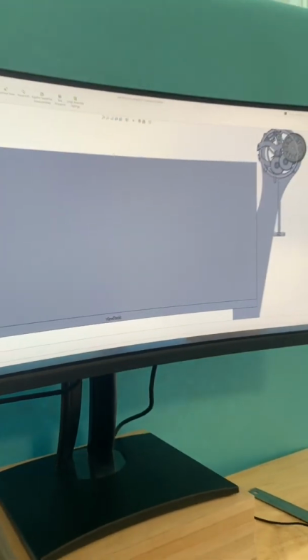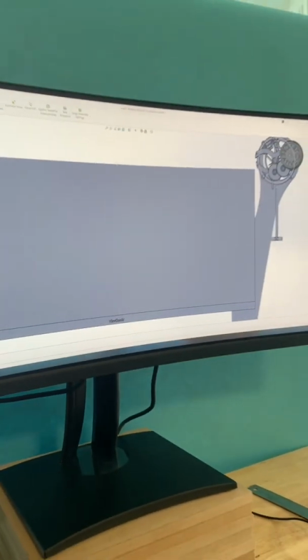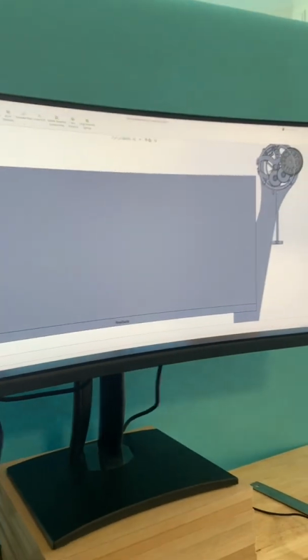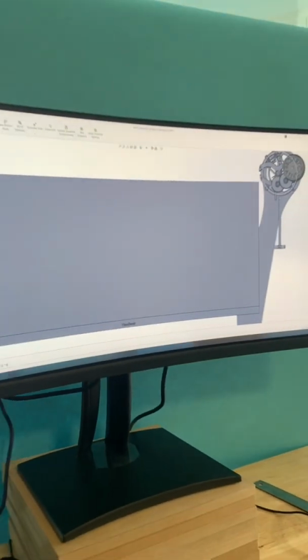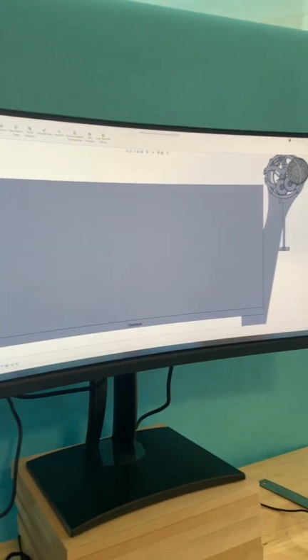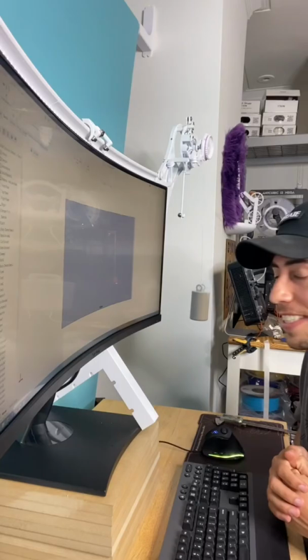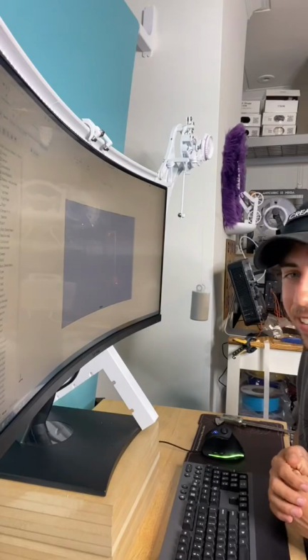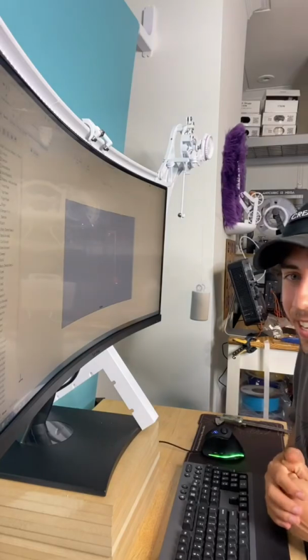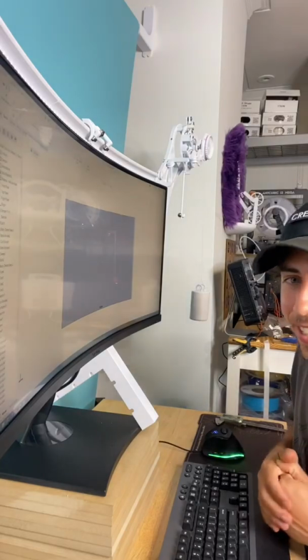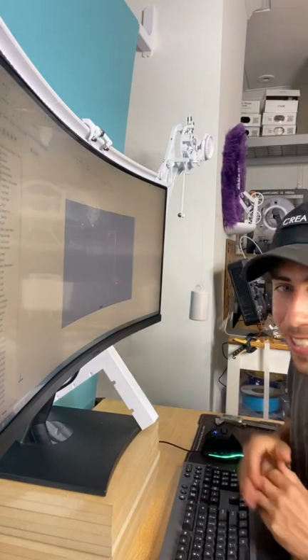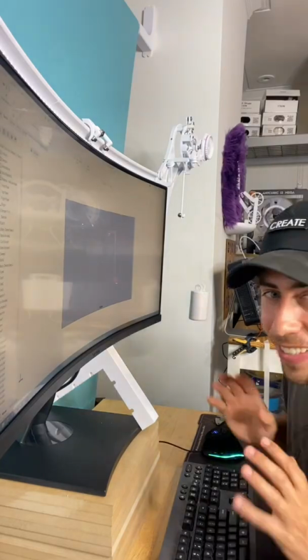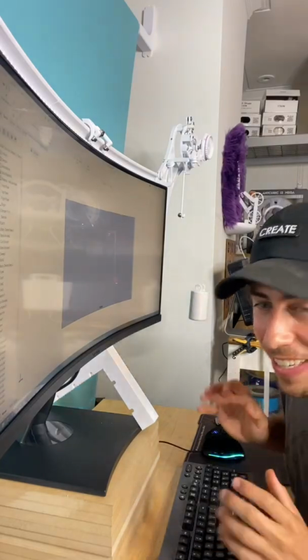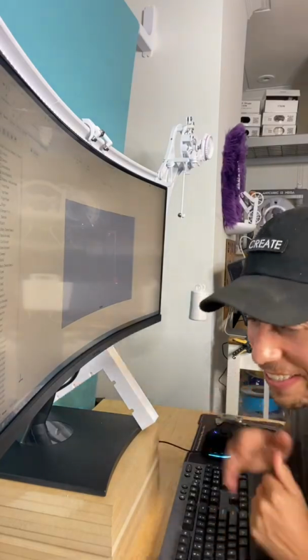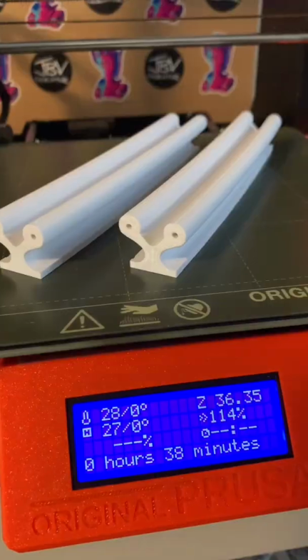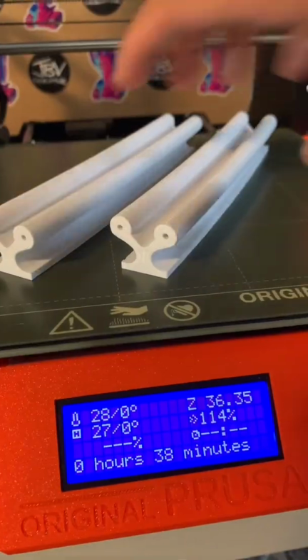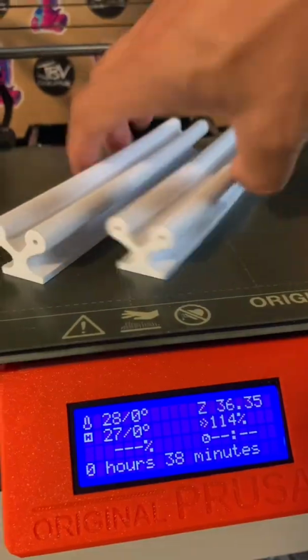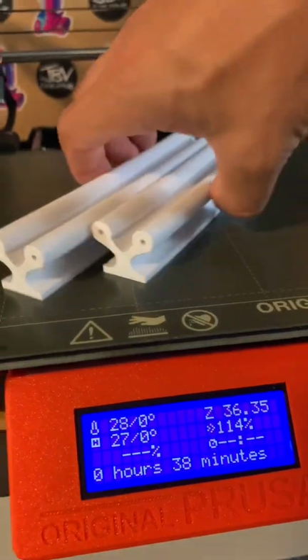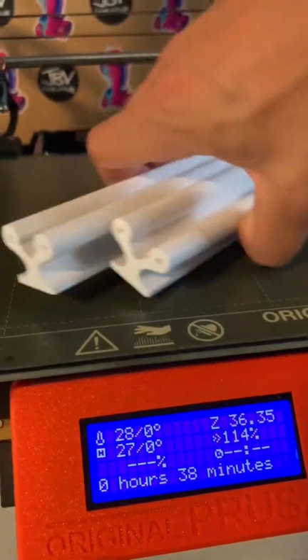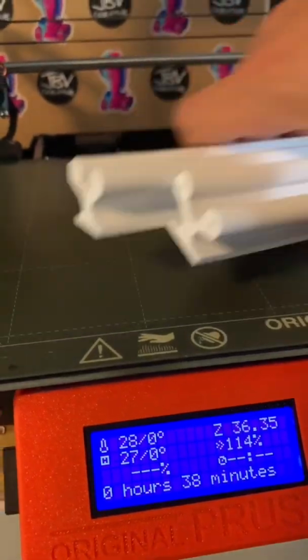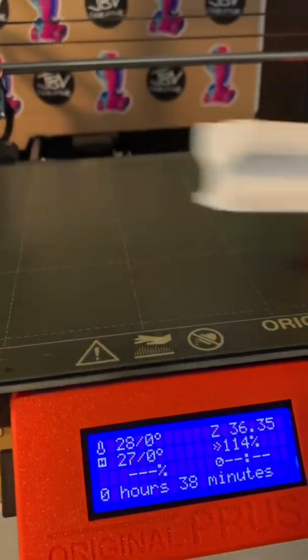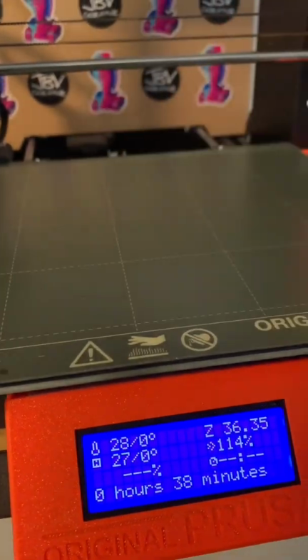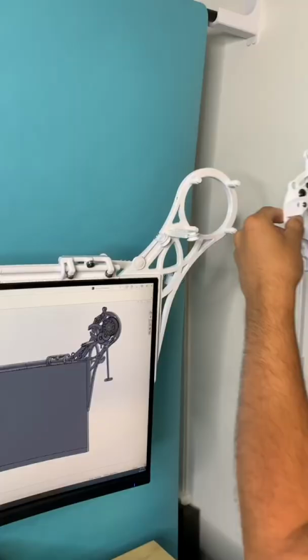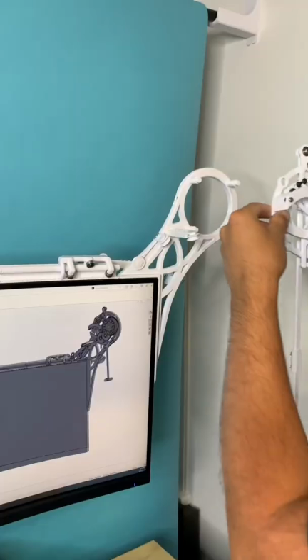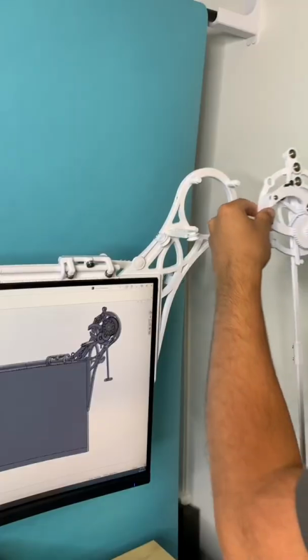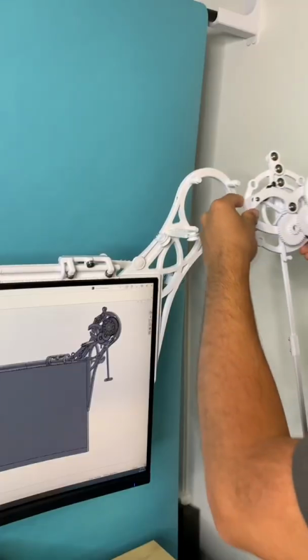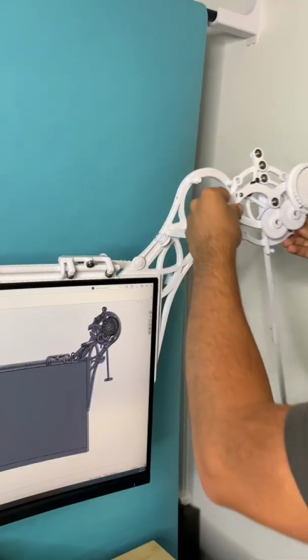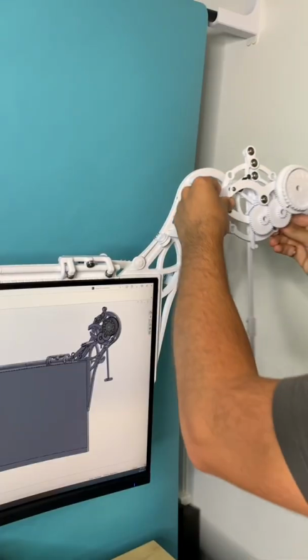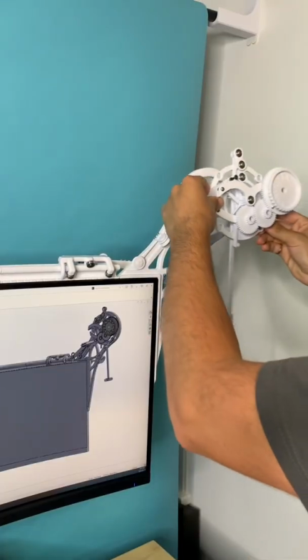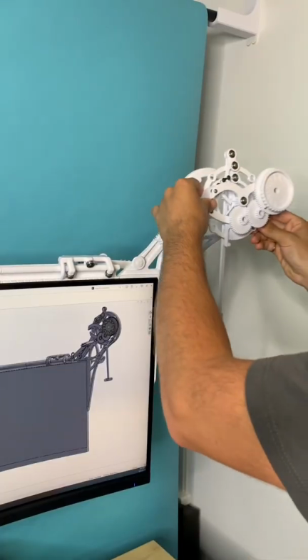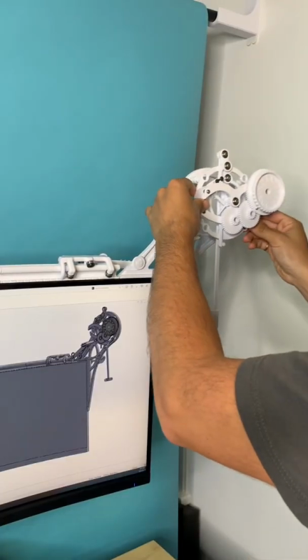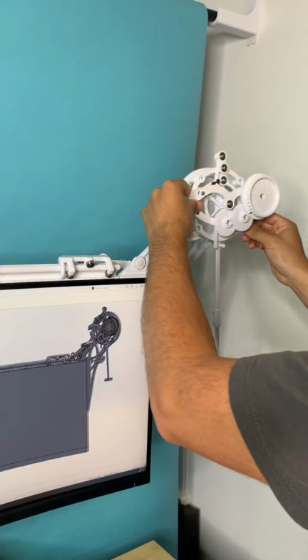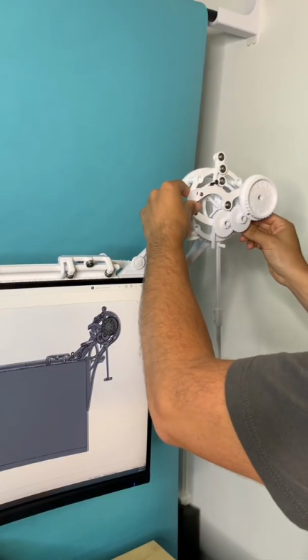Look at that. Too good, too good. I then 3D printed attachments and I attached them to the monitor.